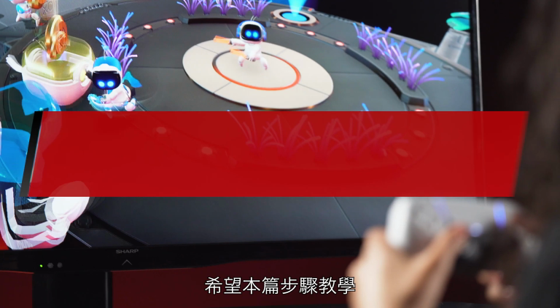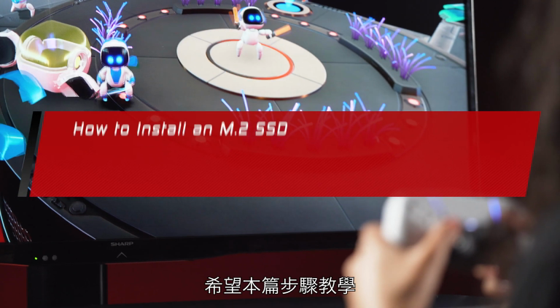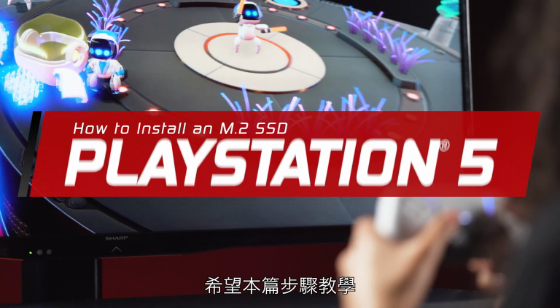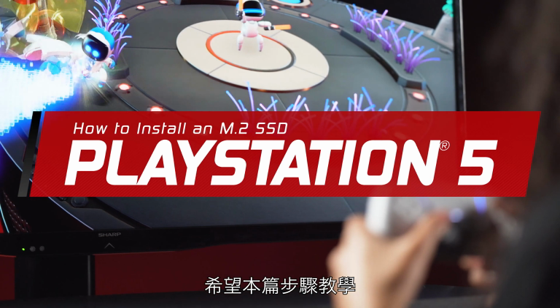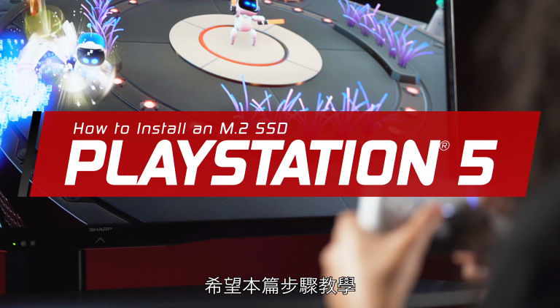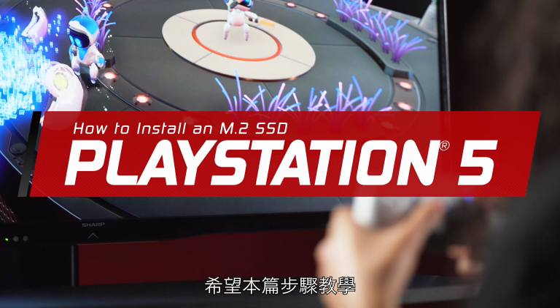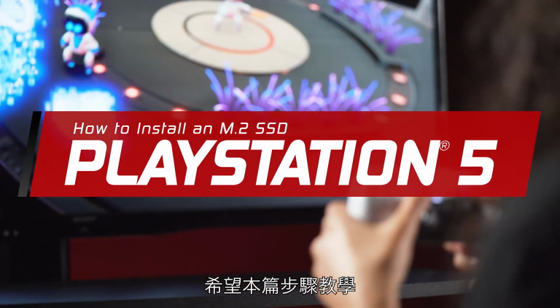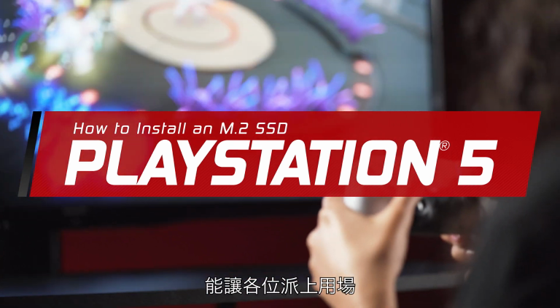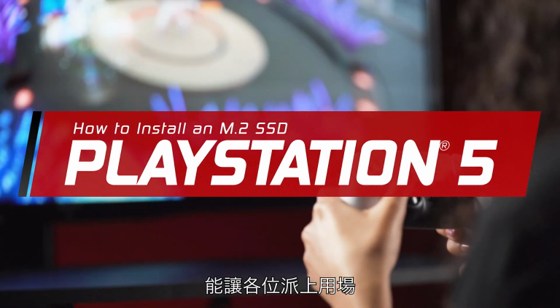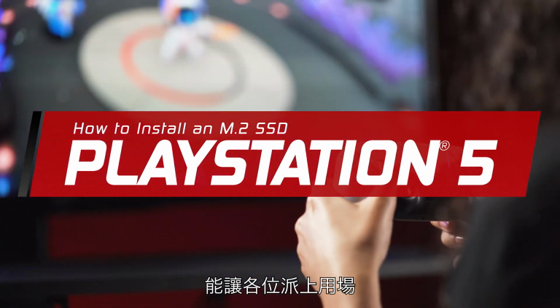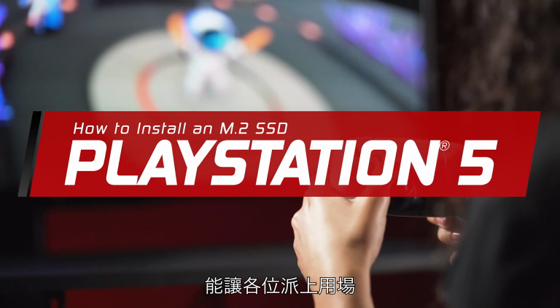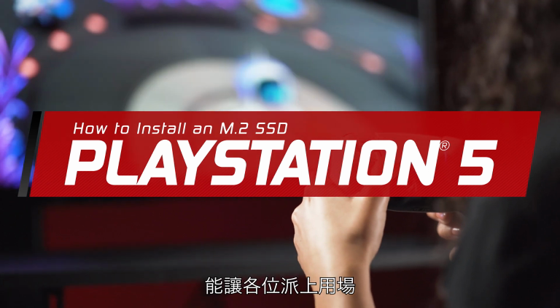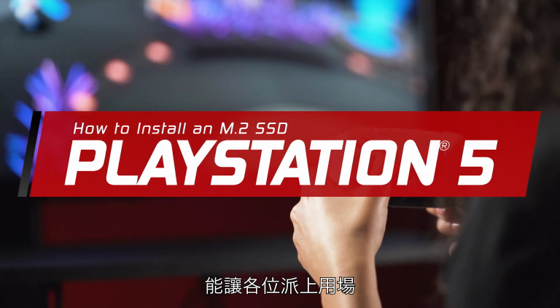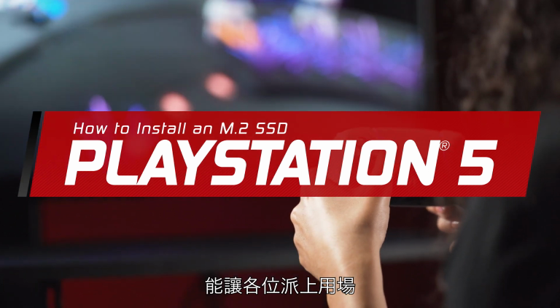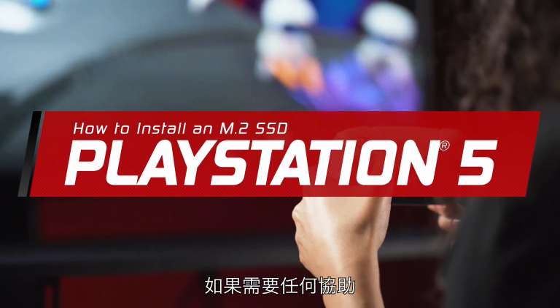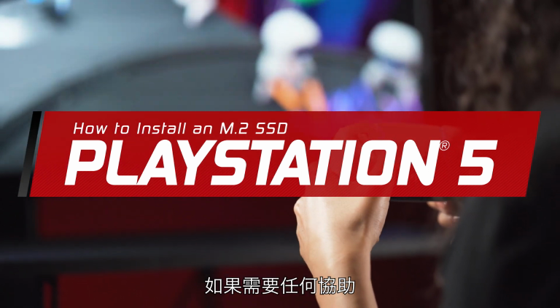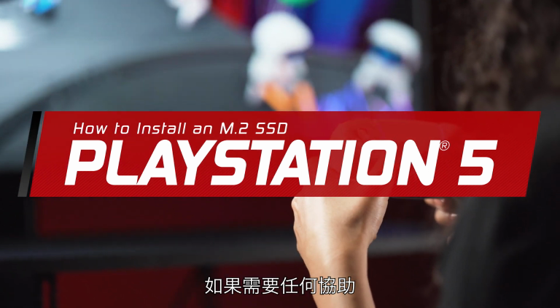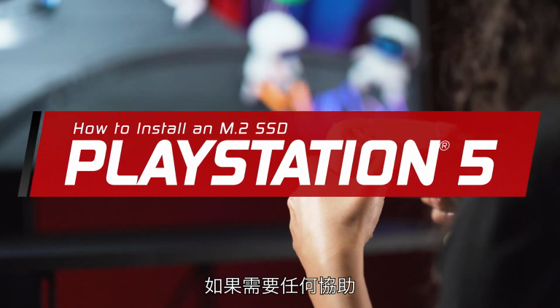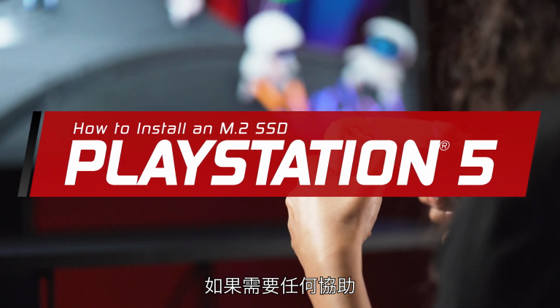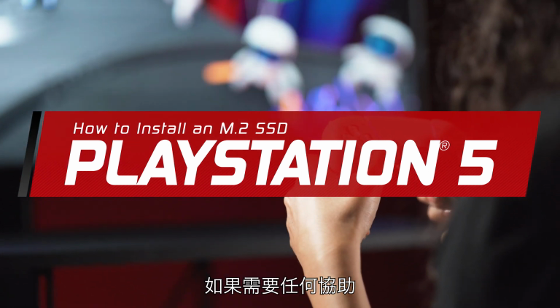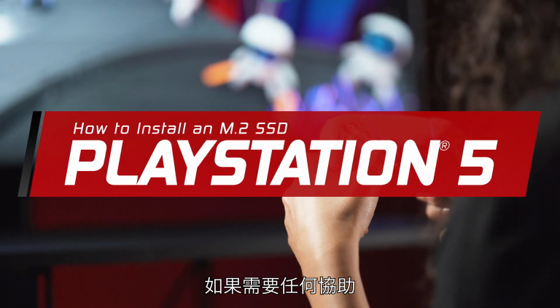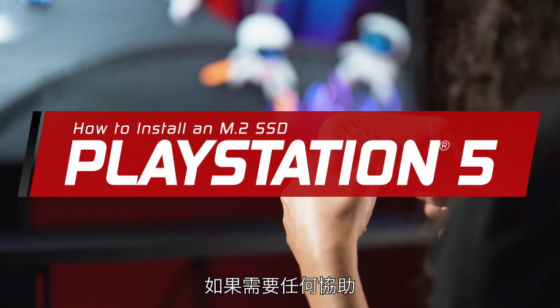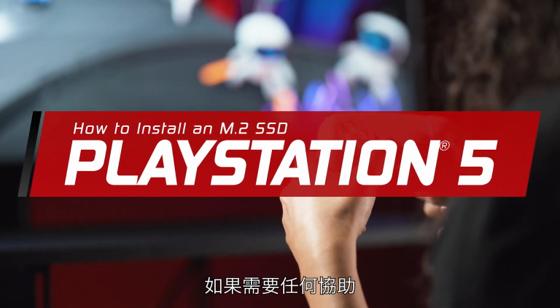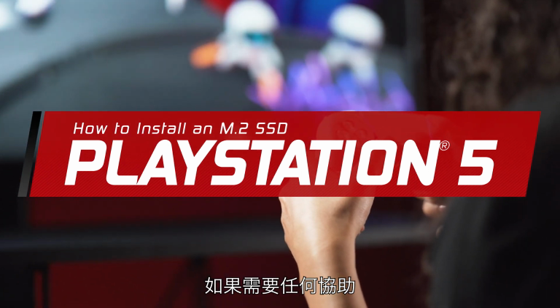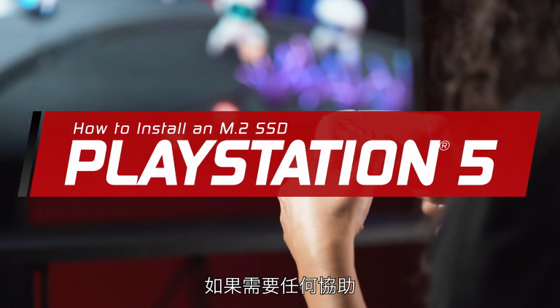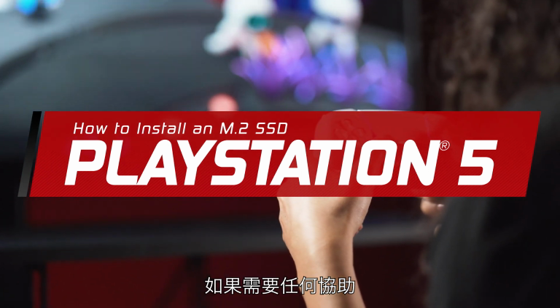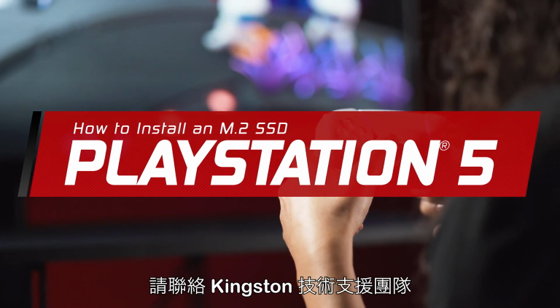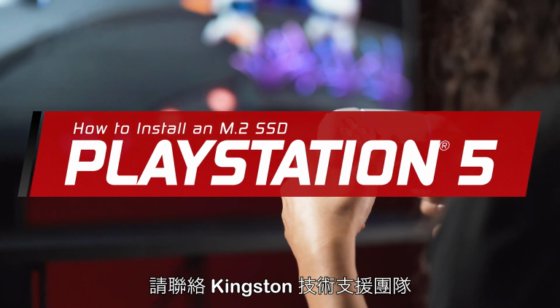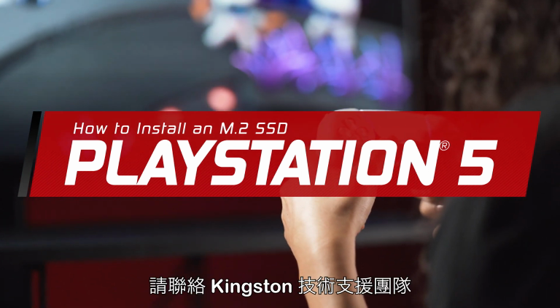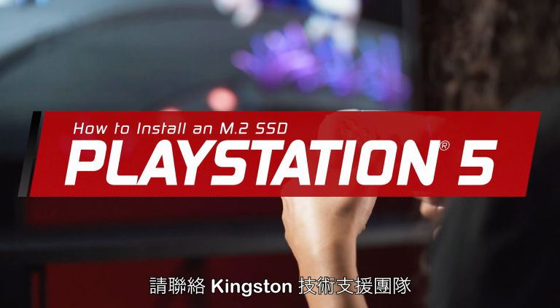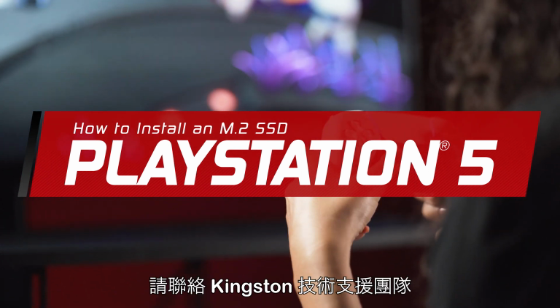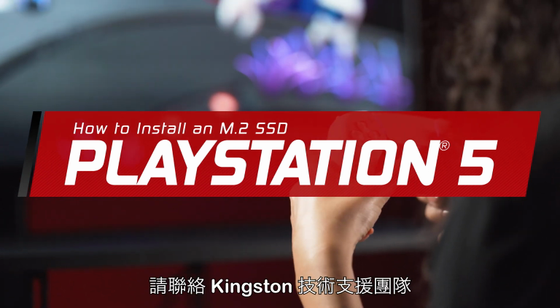We hope you find this walkthrough useful. If you need assistance, please contact Kingston's technical support team. Thank you for your attention.